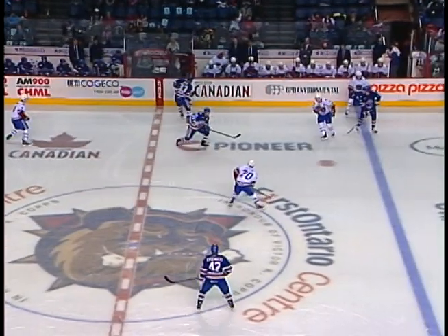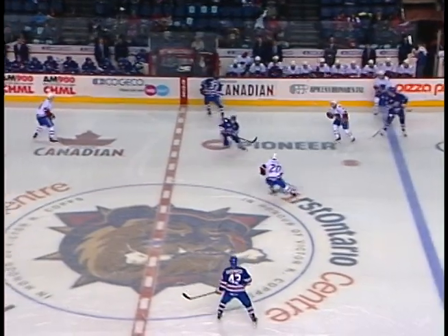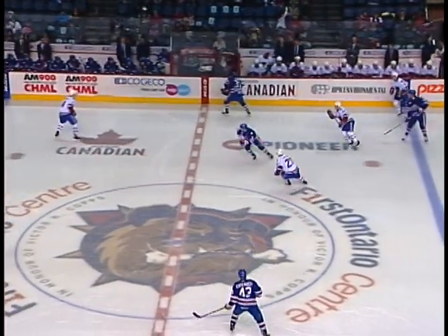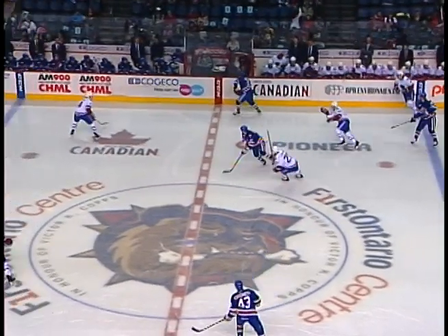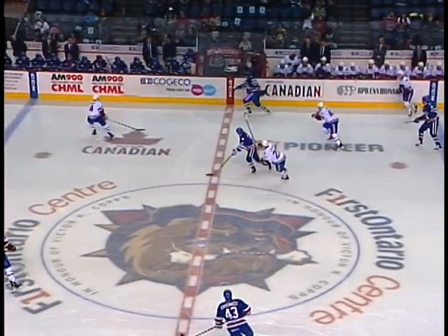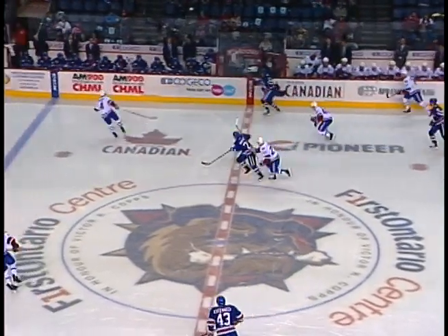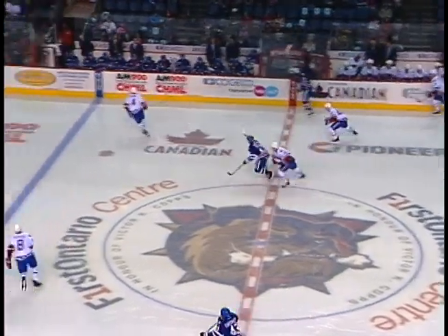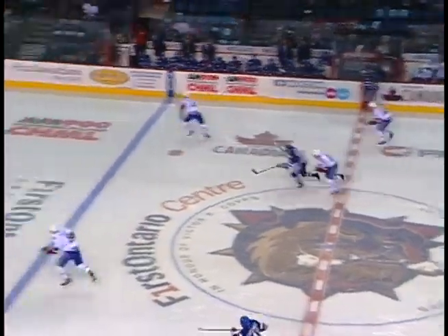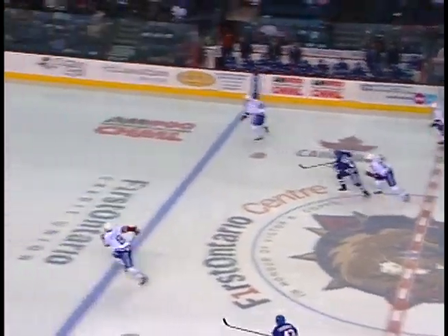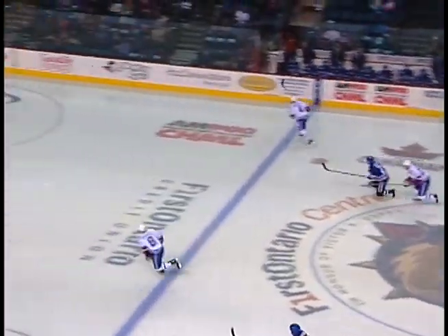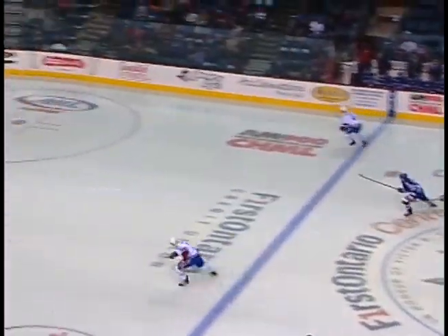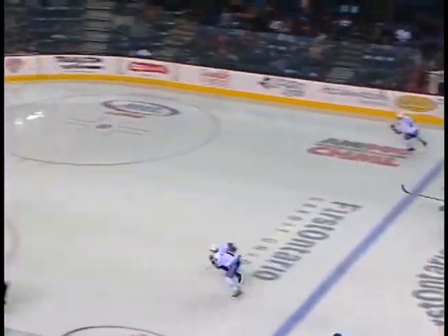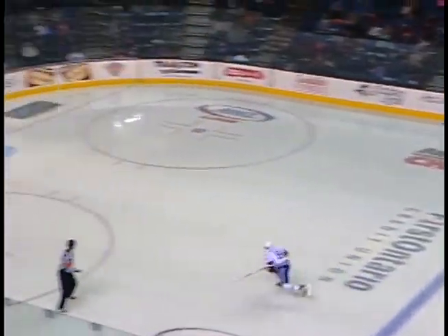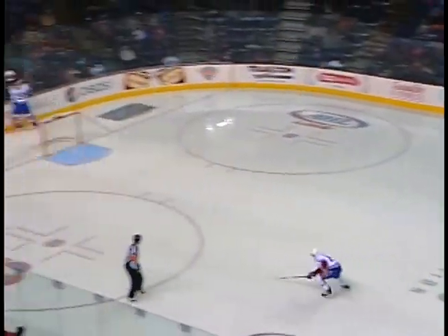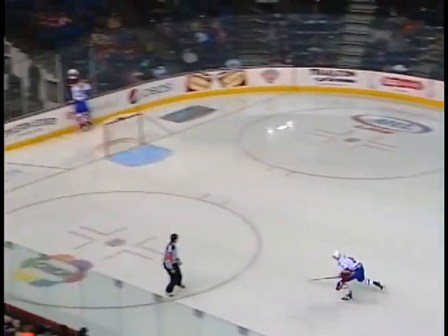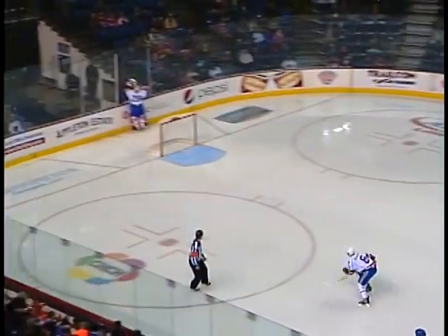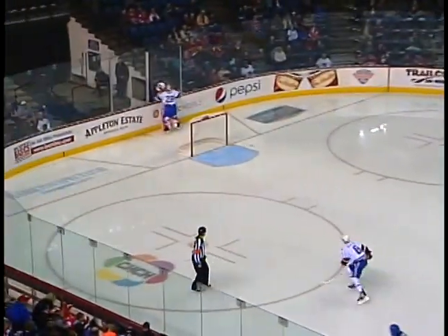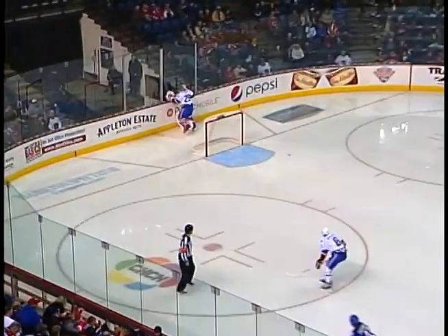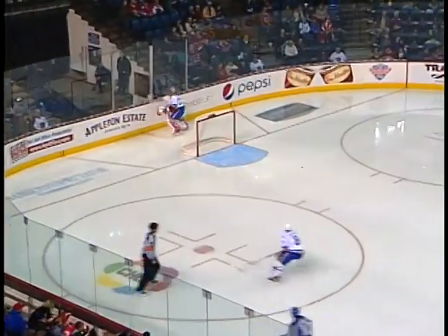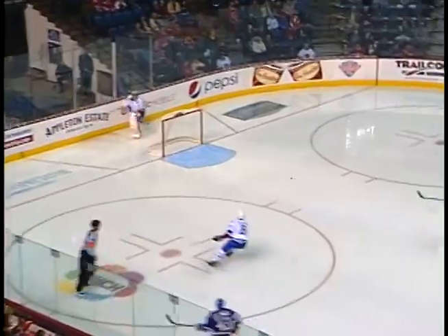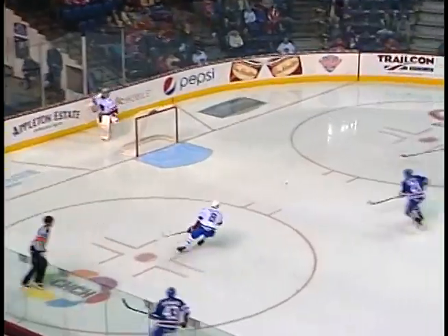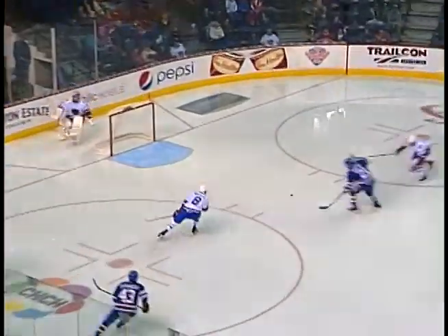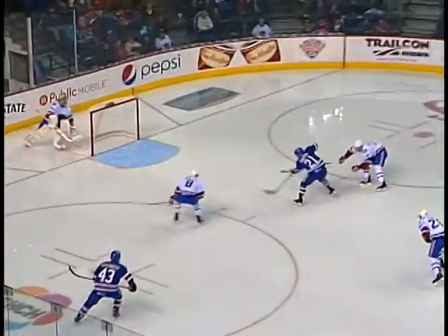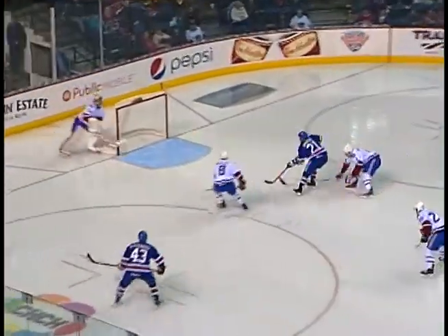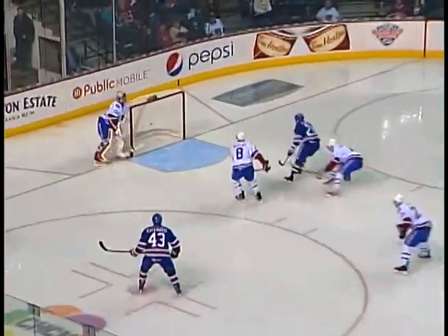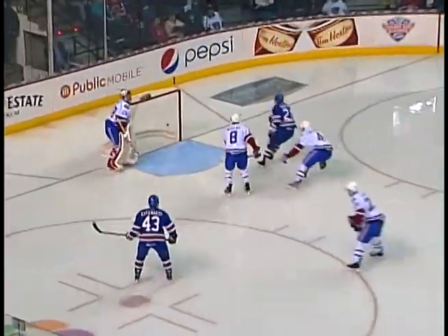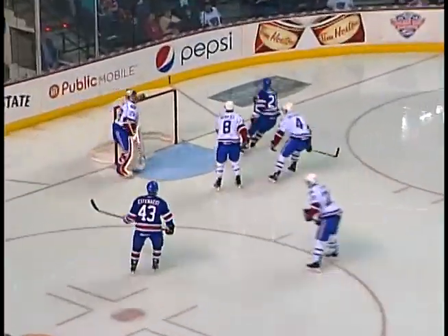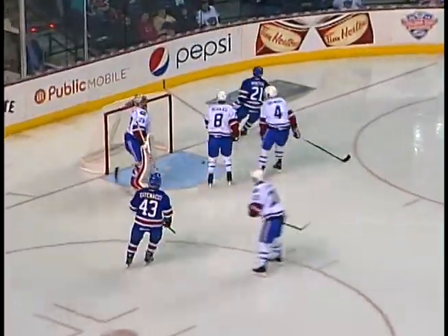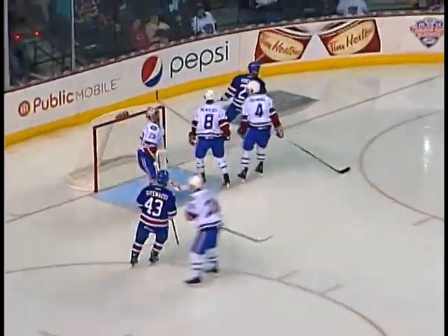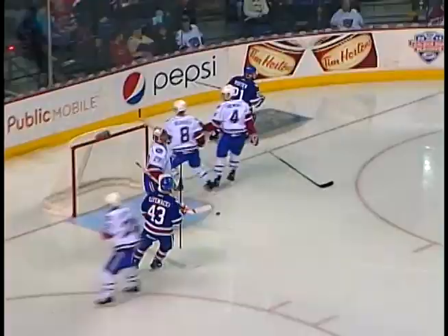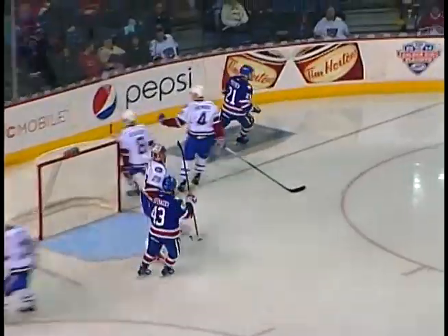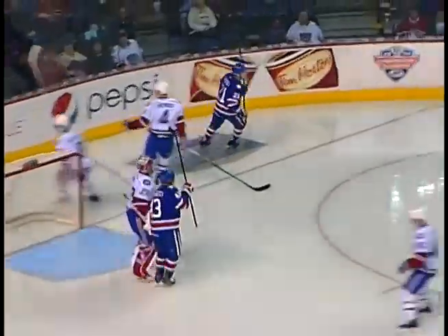My goodness, I don't think I've ever heard that many in one game. Look out! We bounce off the boards, and they score!